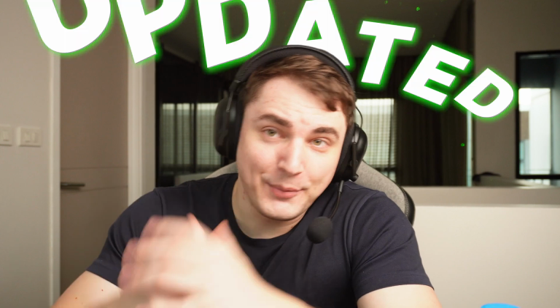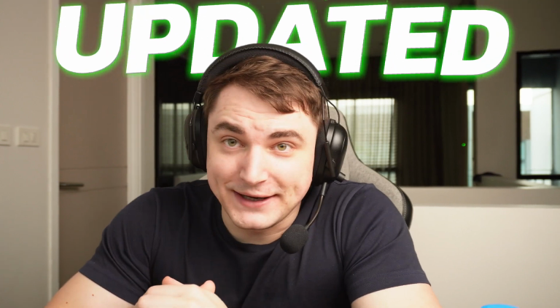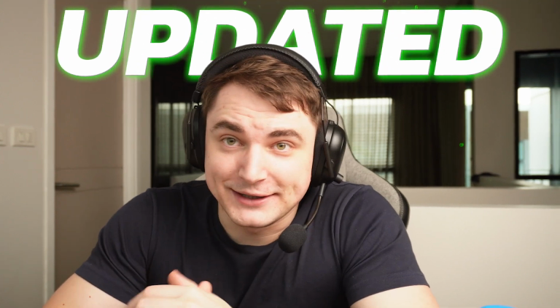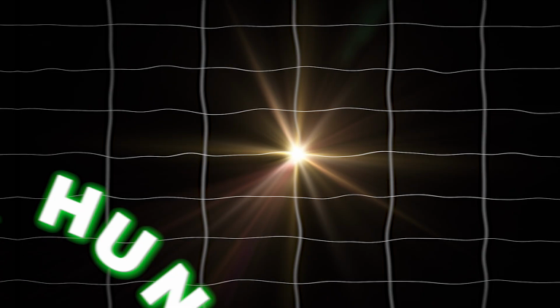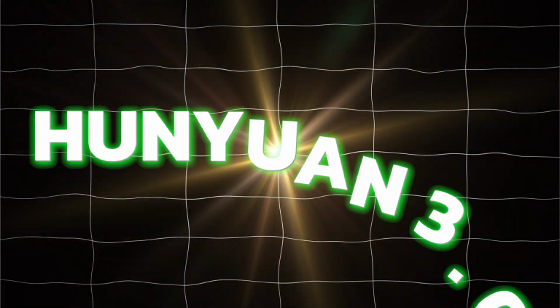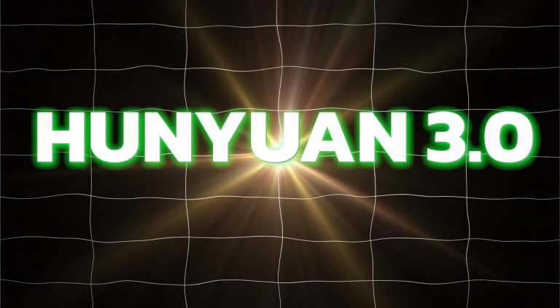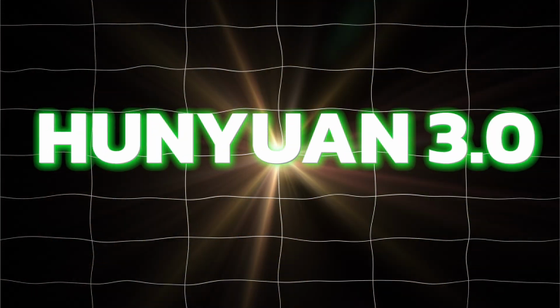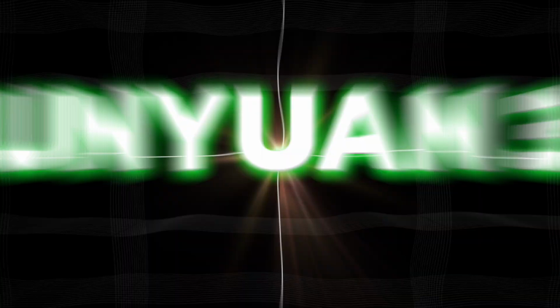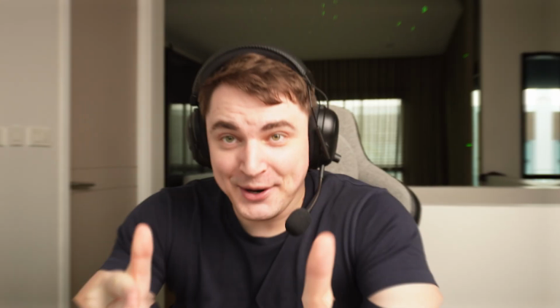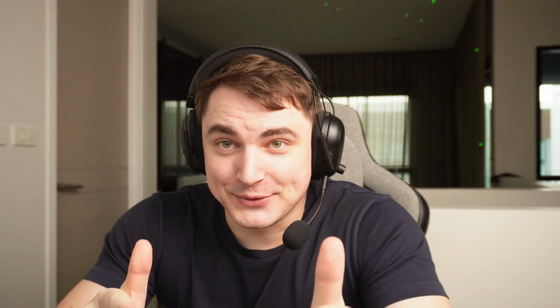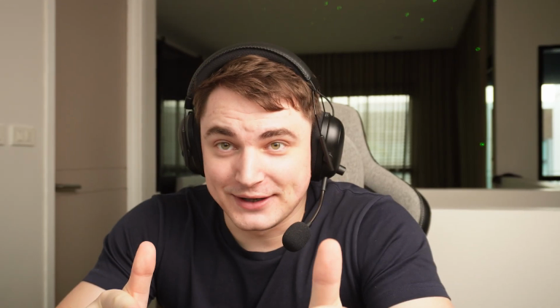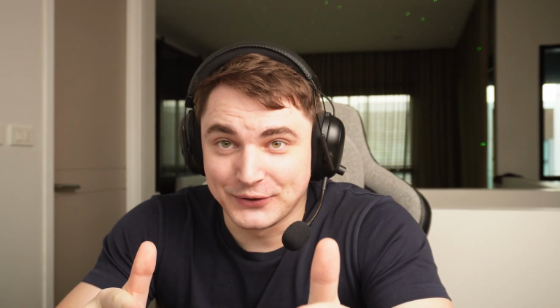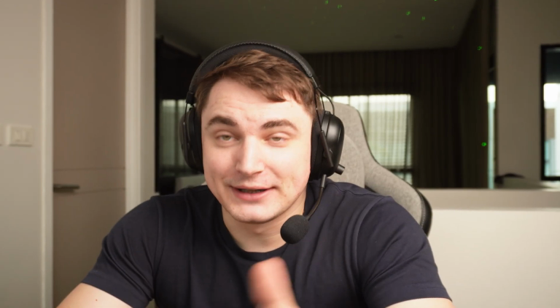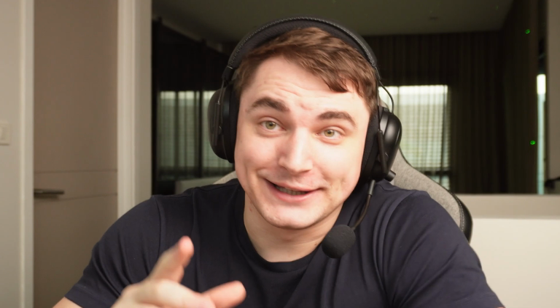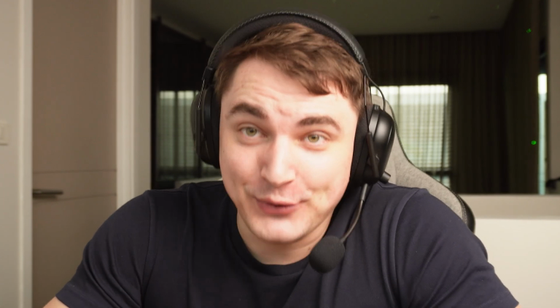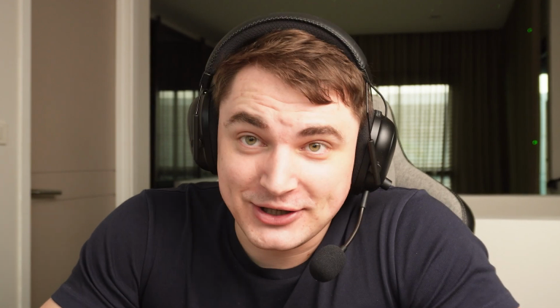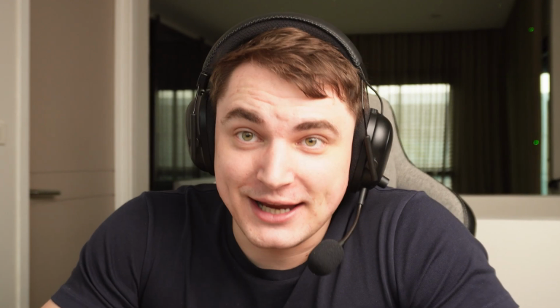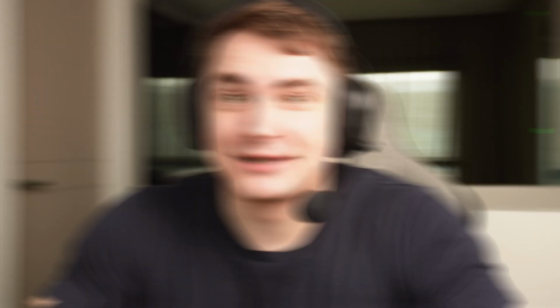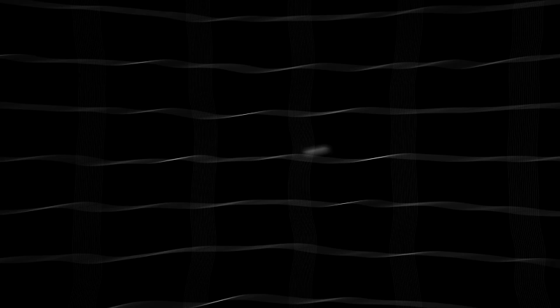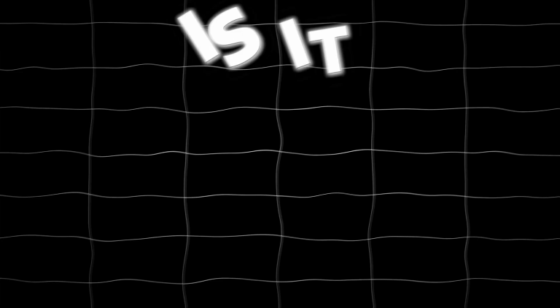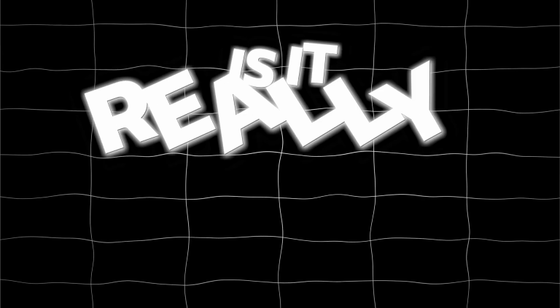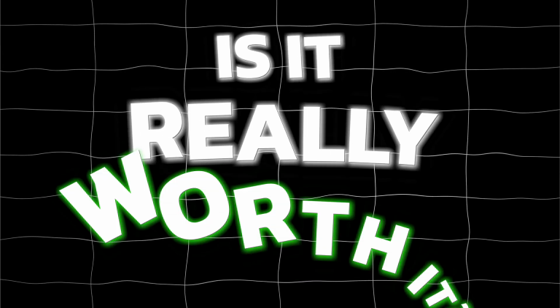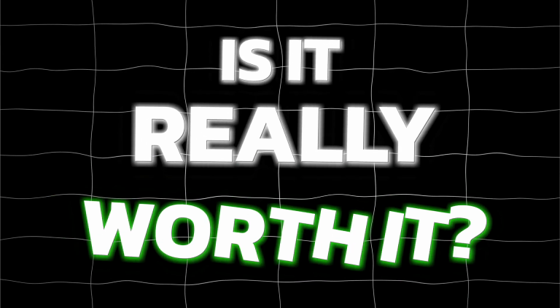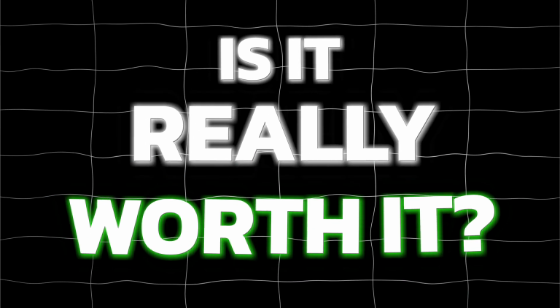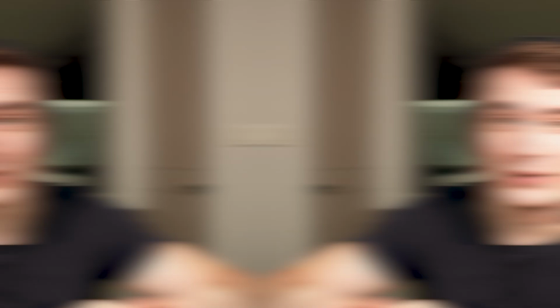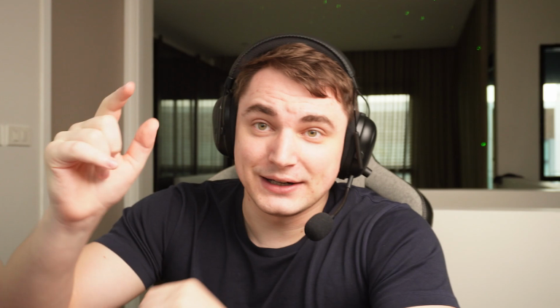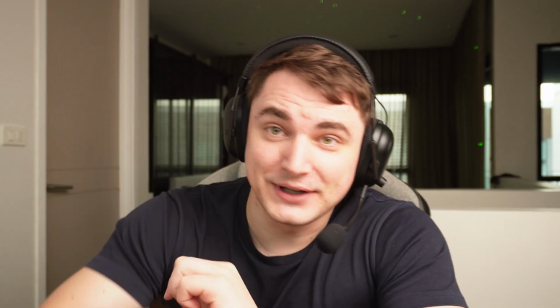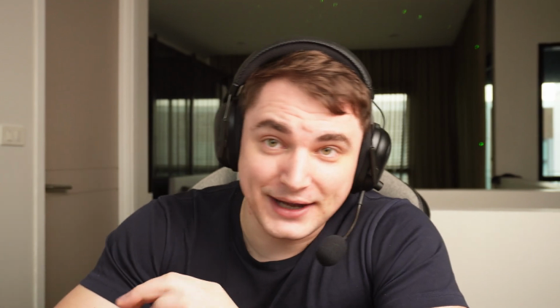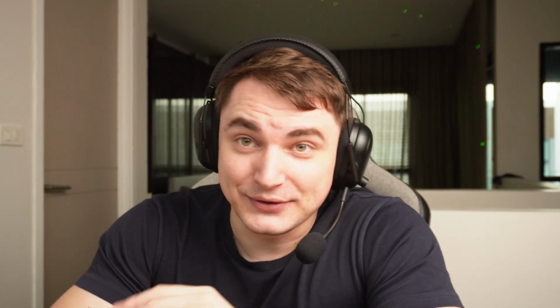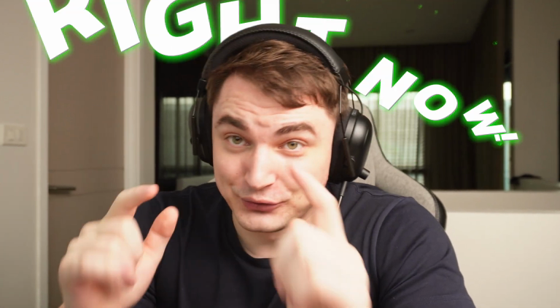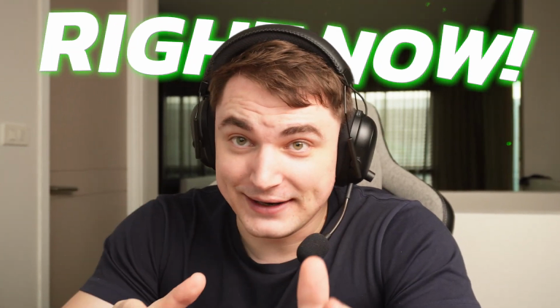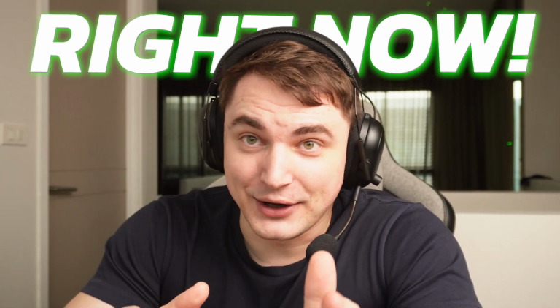Updated Hunyuan 3.0. I was waiting for it, but the question is, is it really worth it? We're gonna figure it out right now.